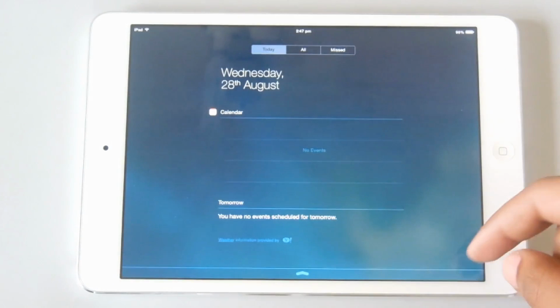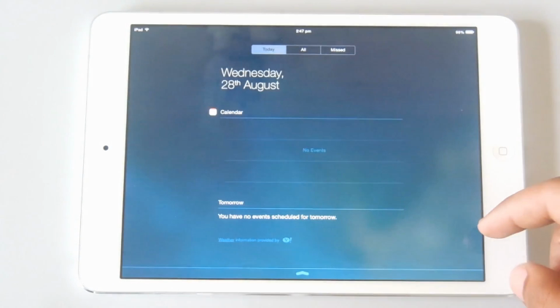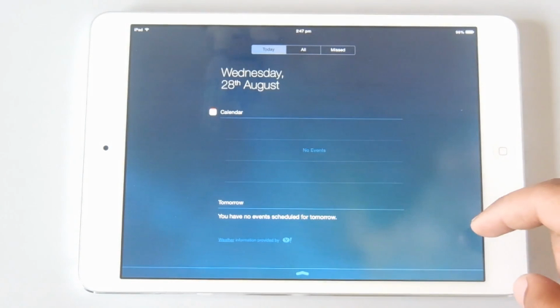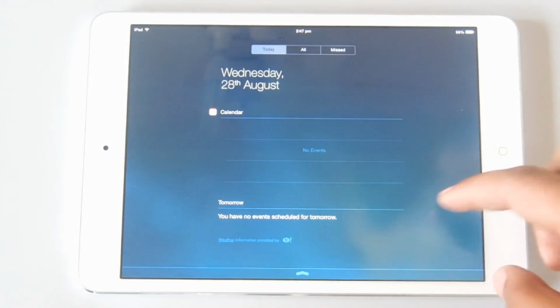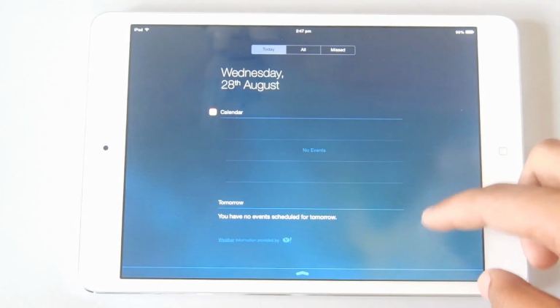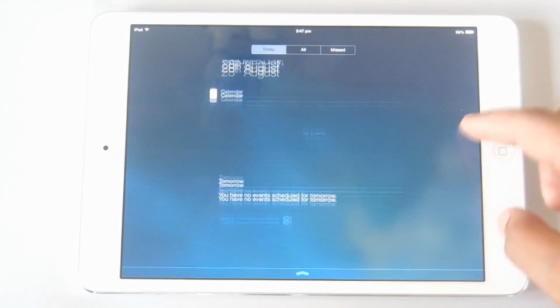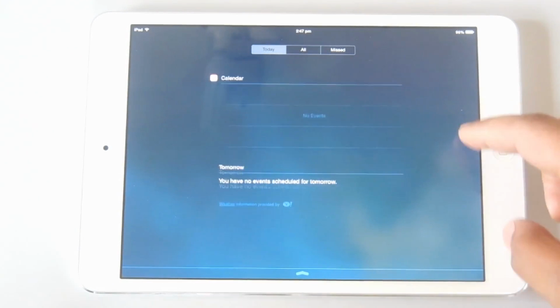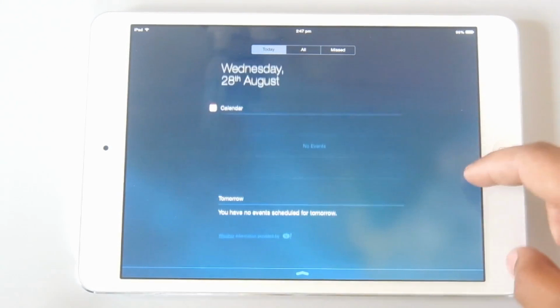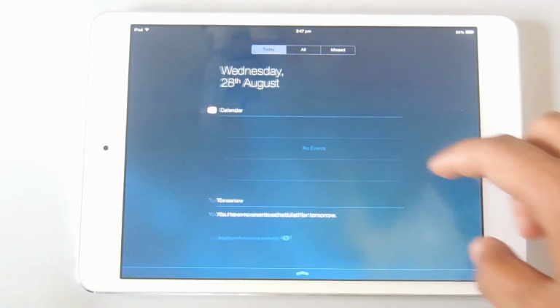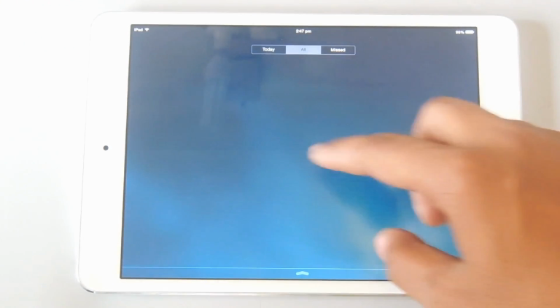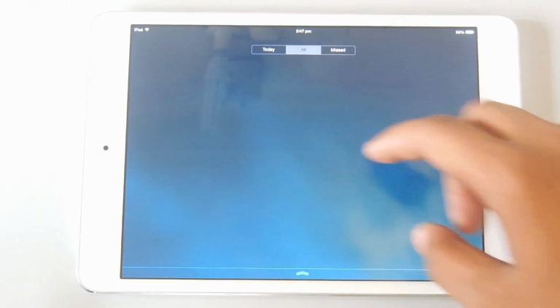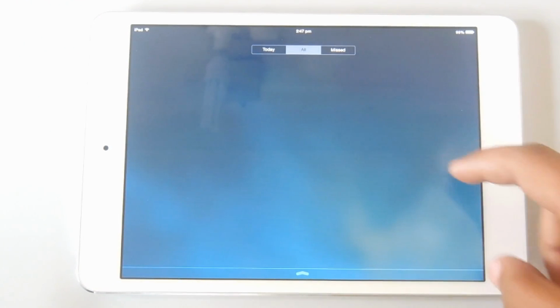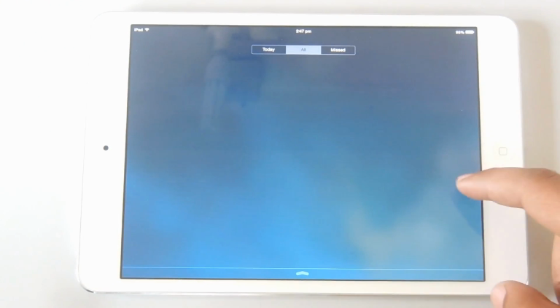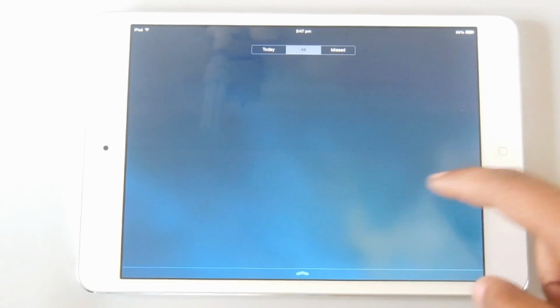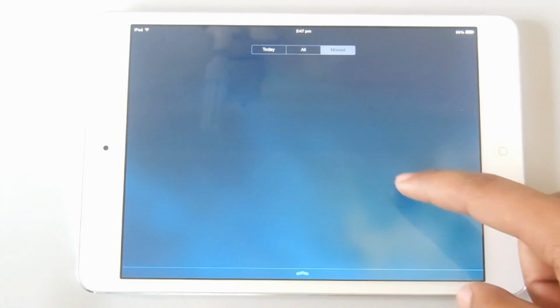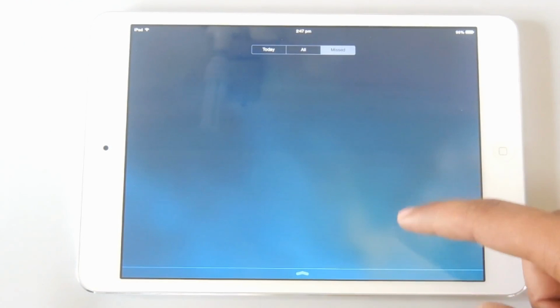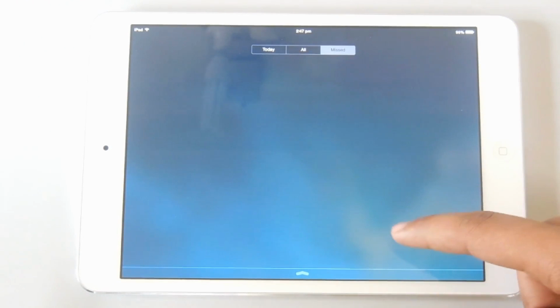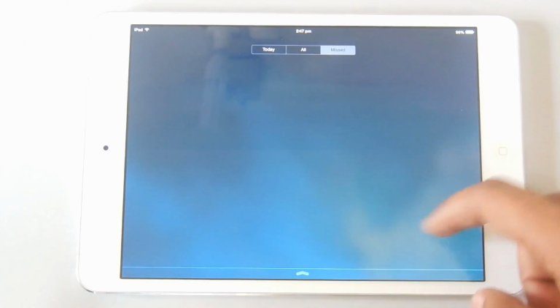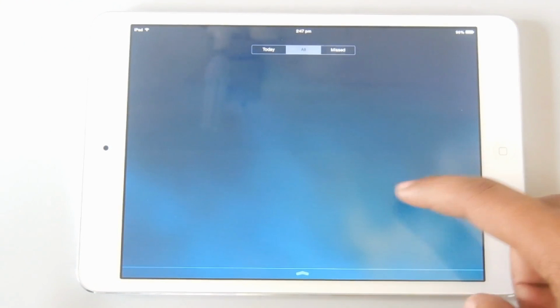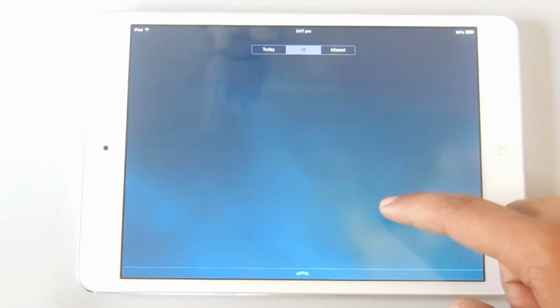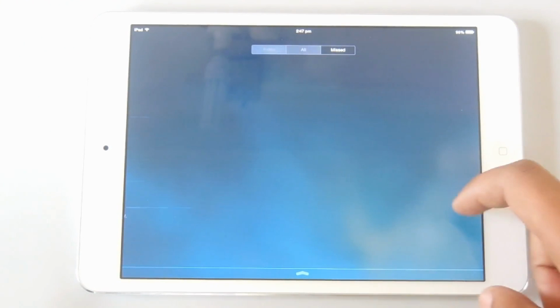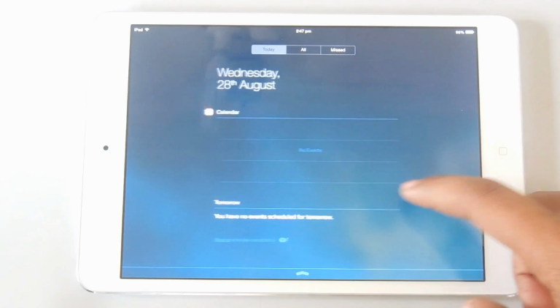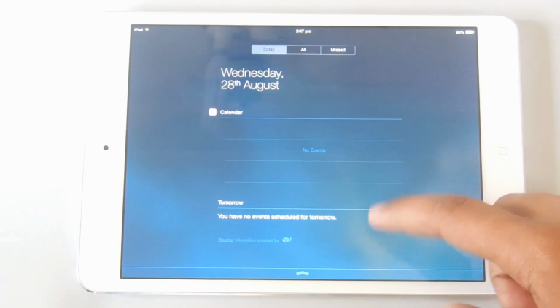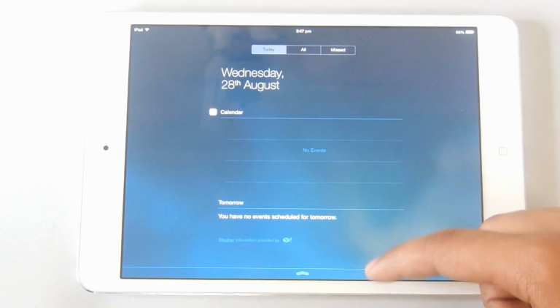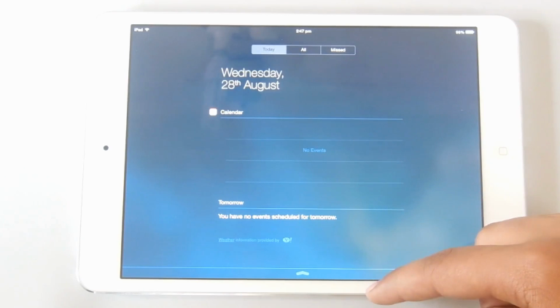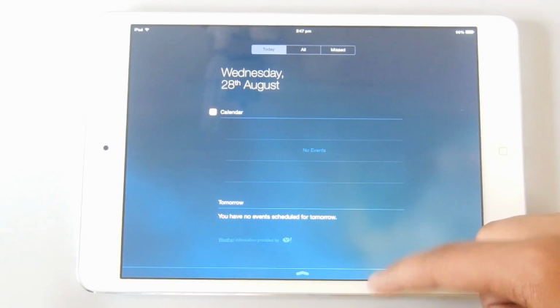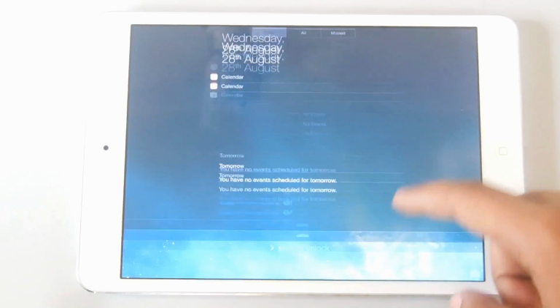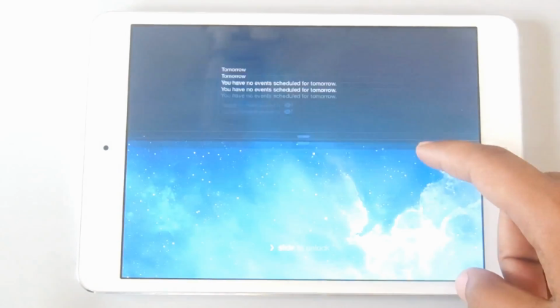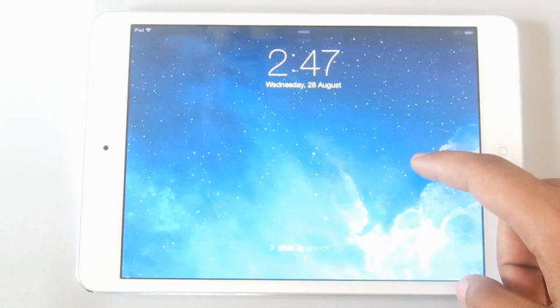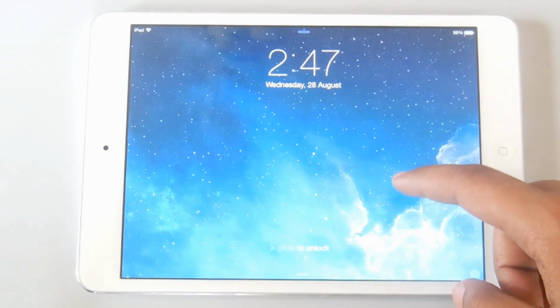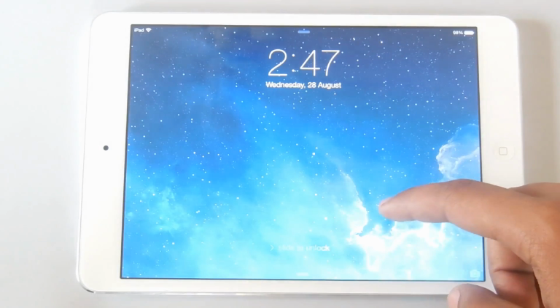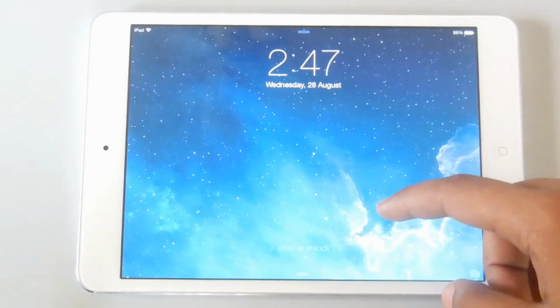You can see the new notification panel. It now covers the entire display with its translucent design.